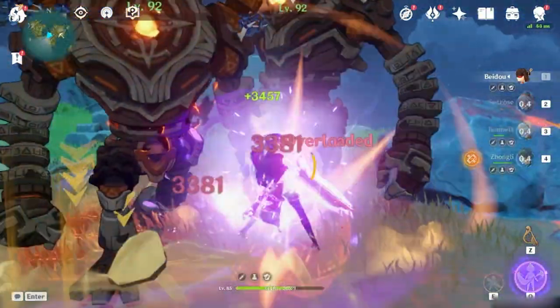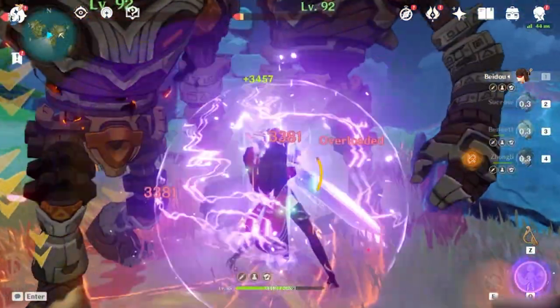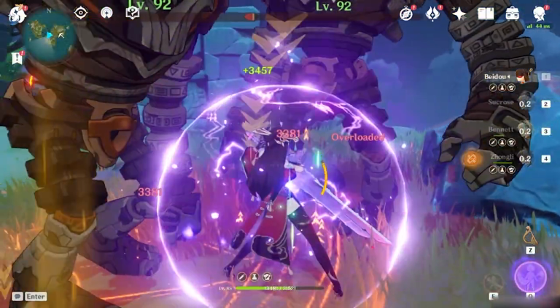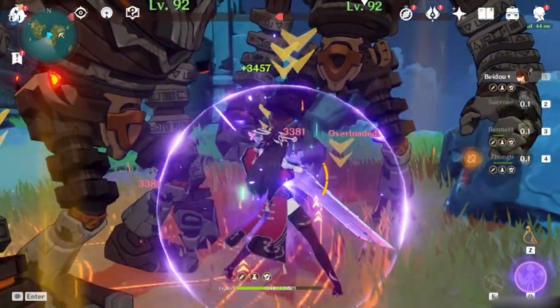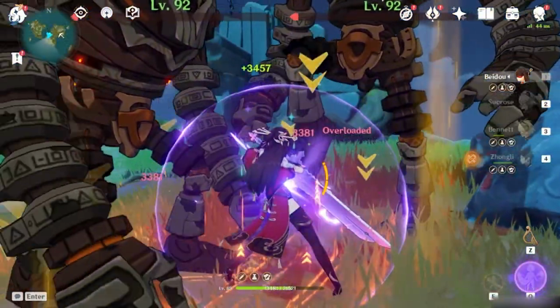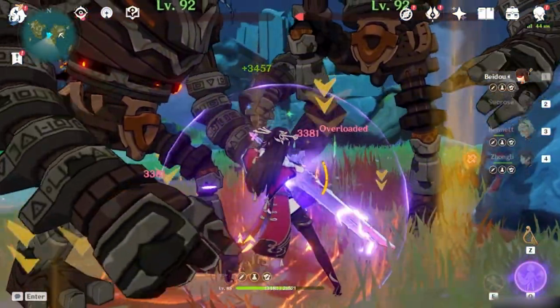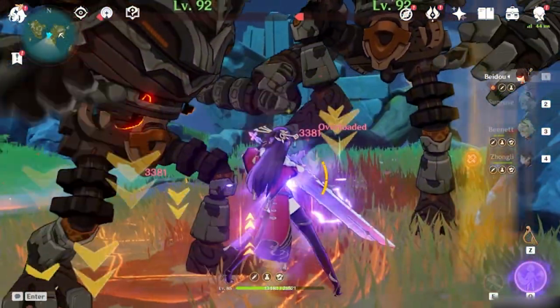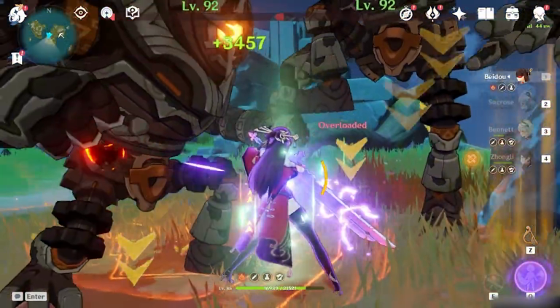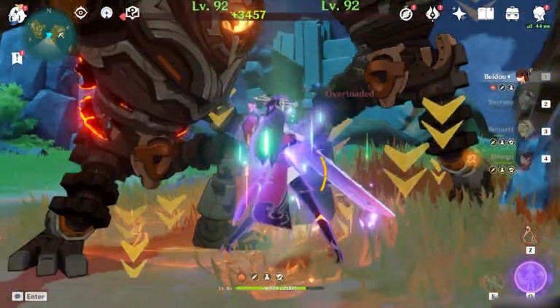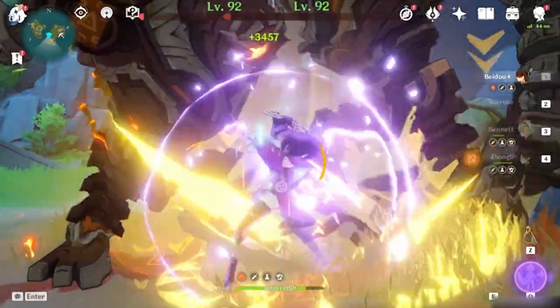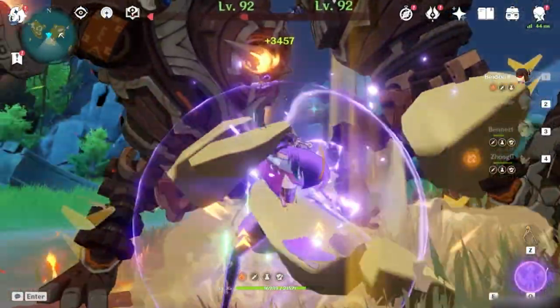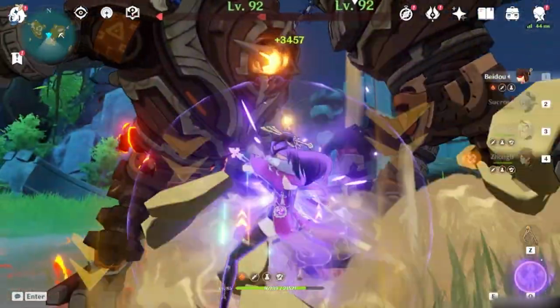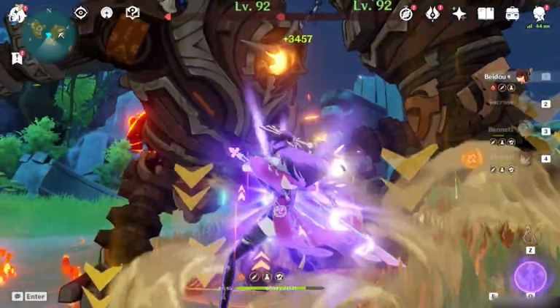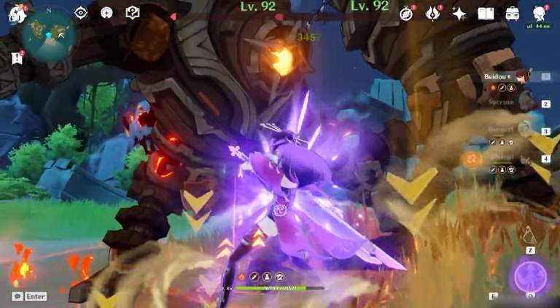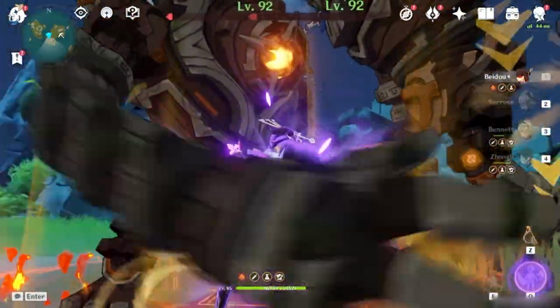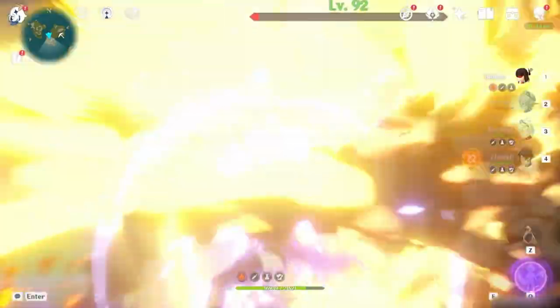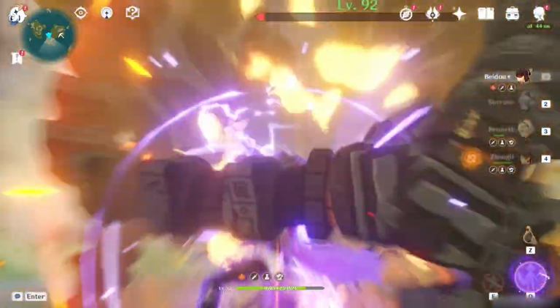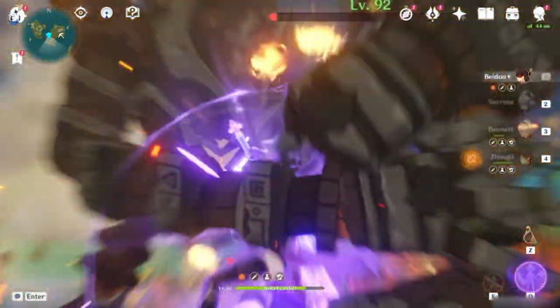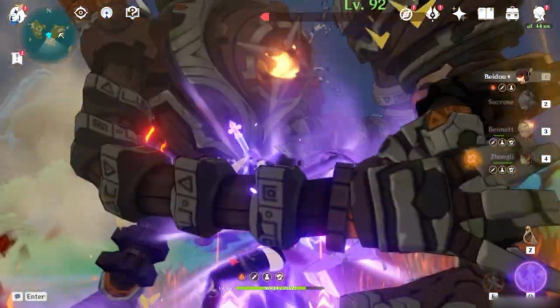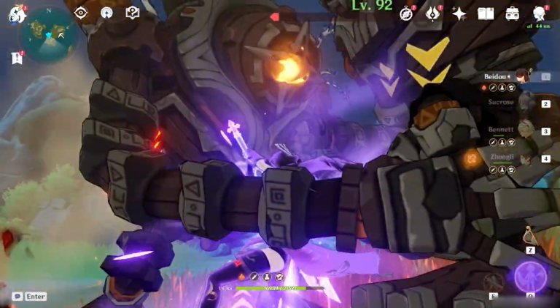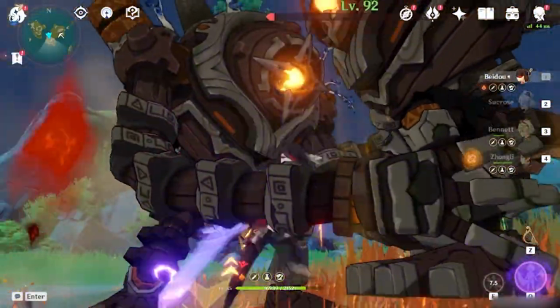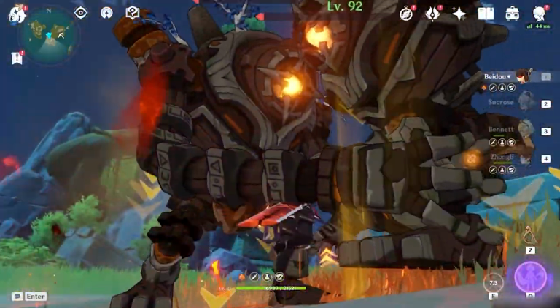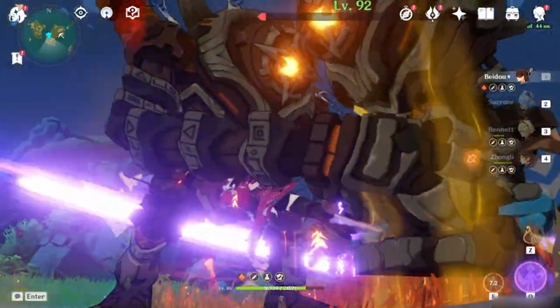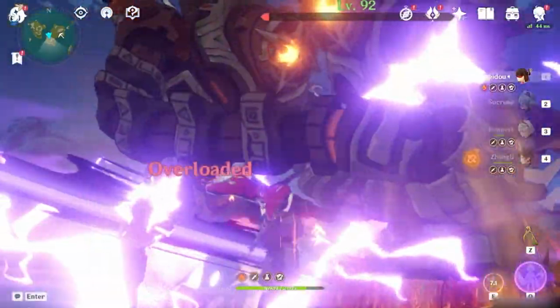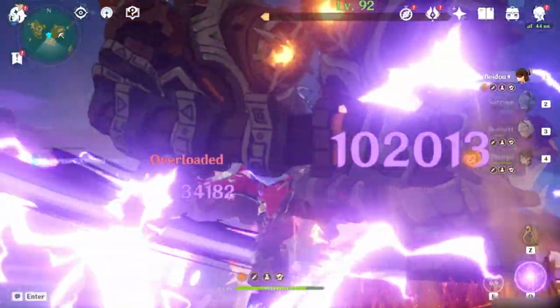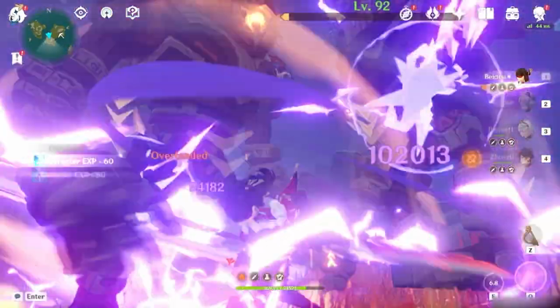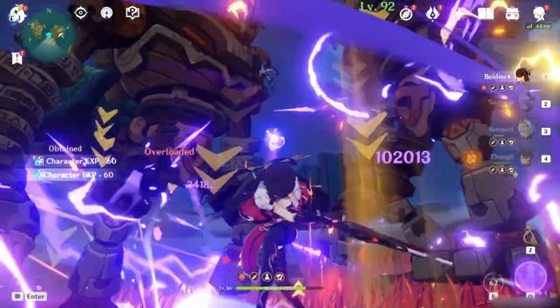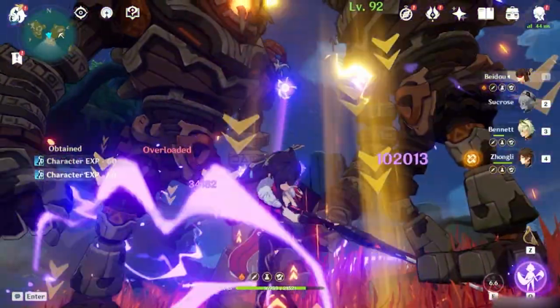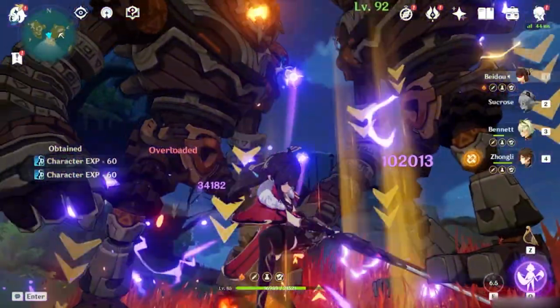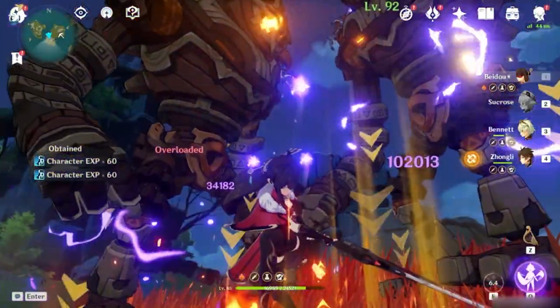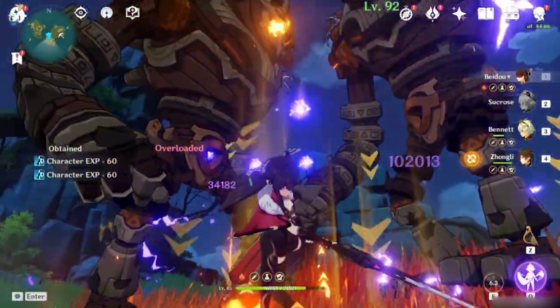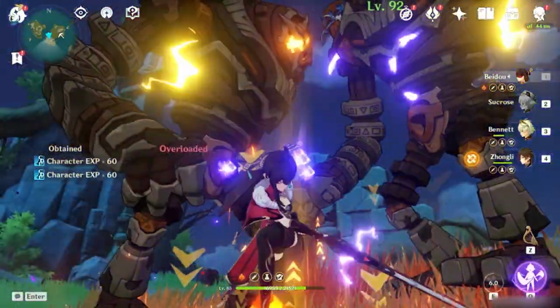You can also perfect parry when you time it perfectly as the enemy attacks and you use the E skill at the same time. This way you don't really need to worry about stacks, but this really takes a lot of playtime to actually perfect the skill.